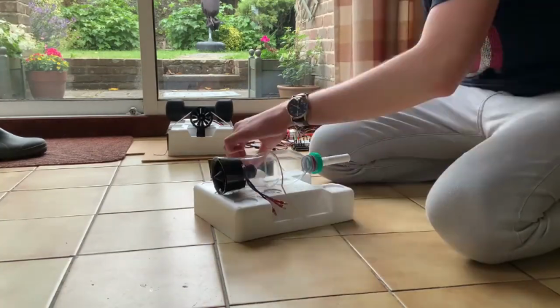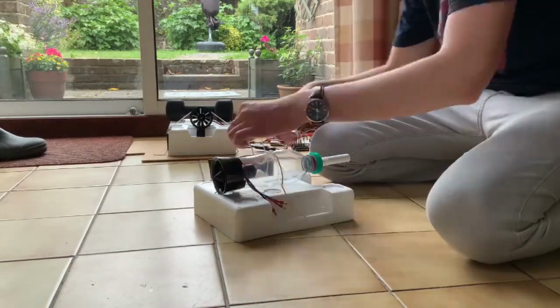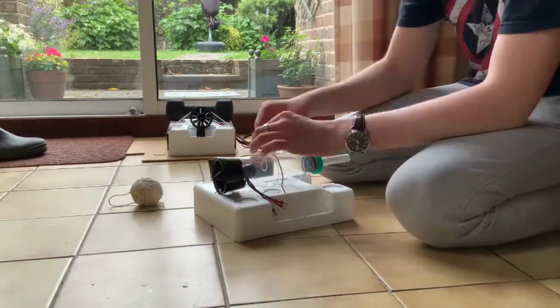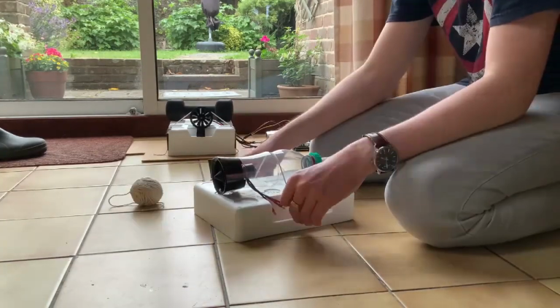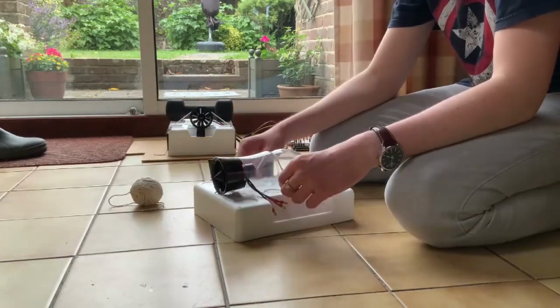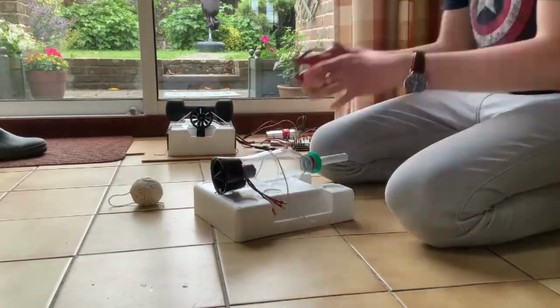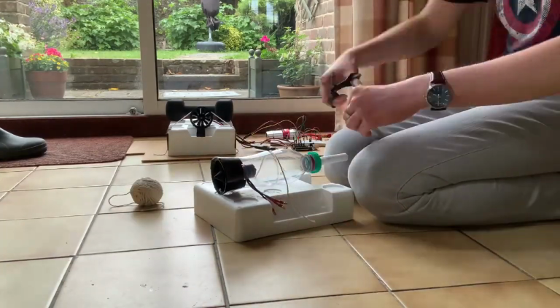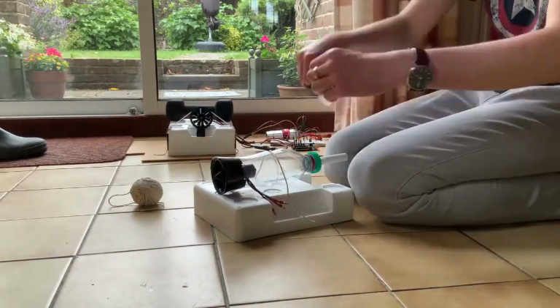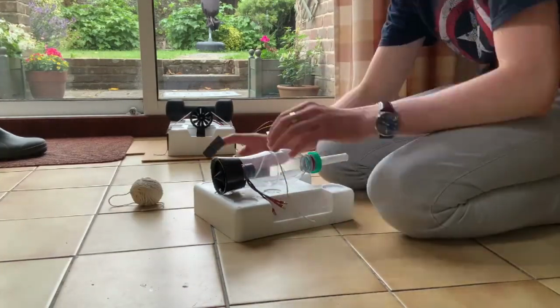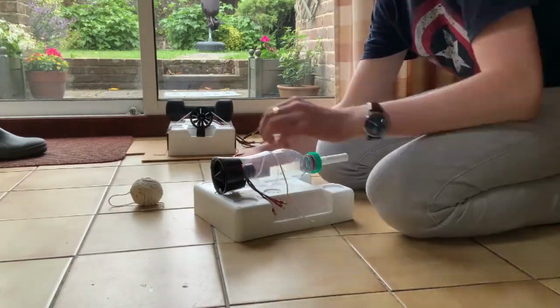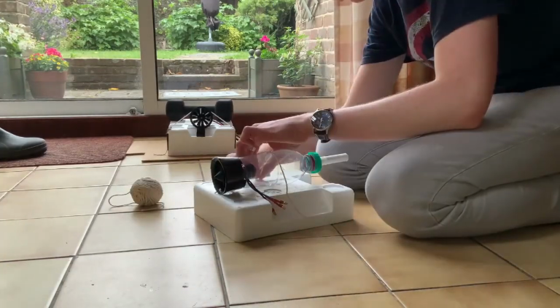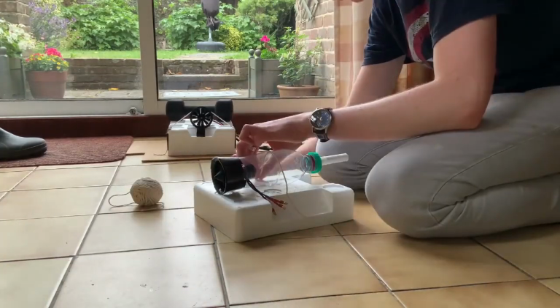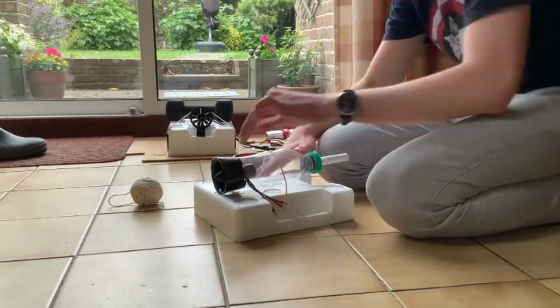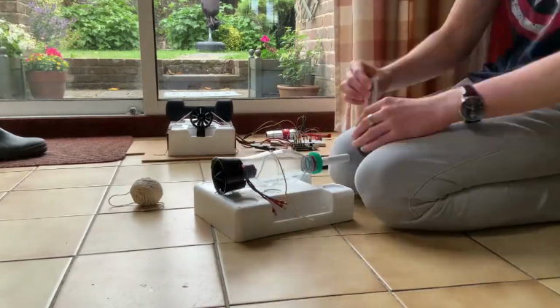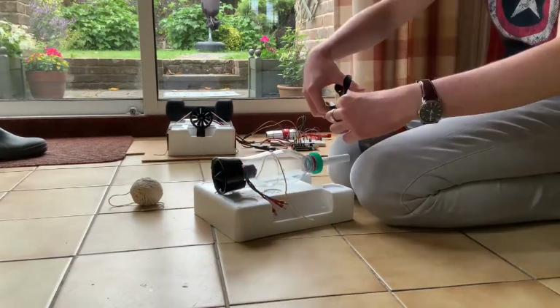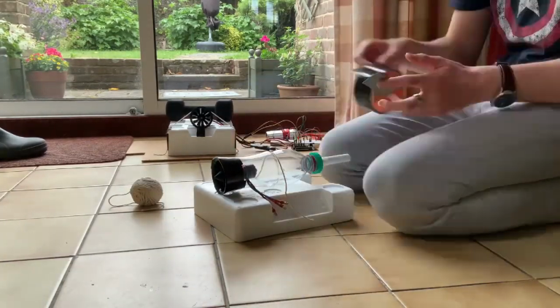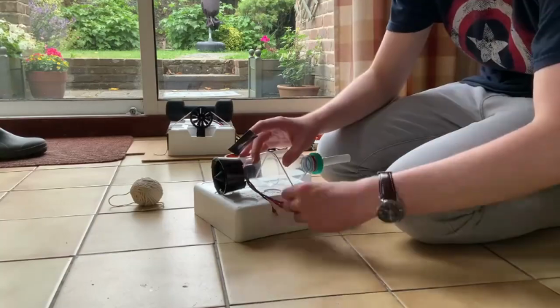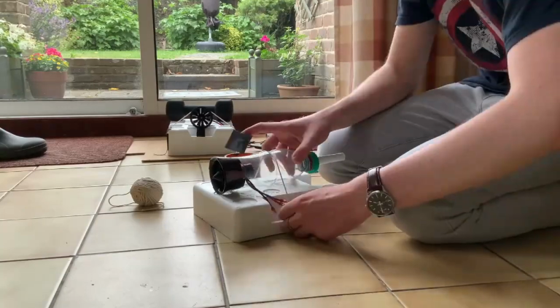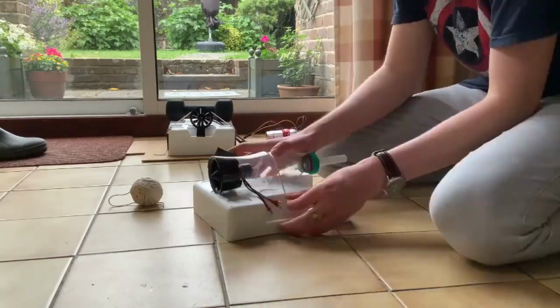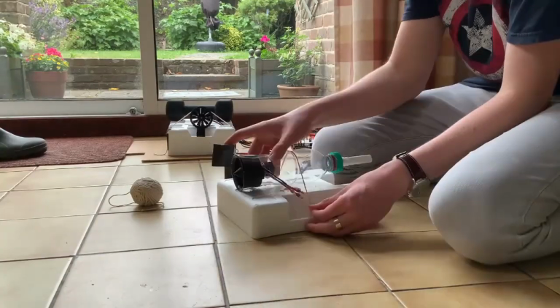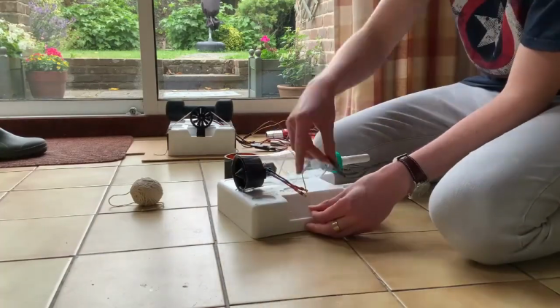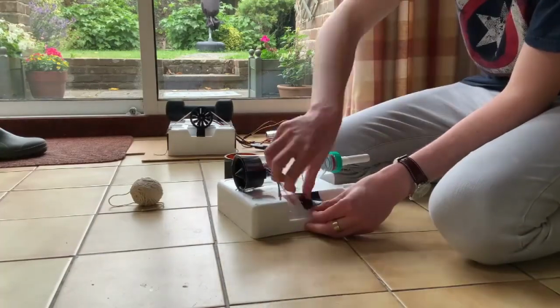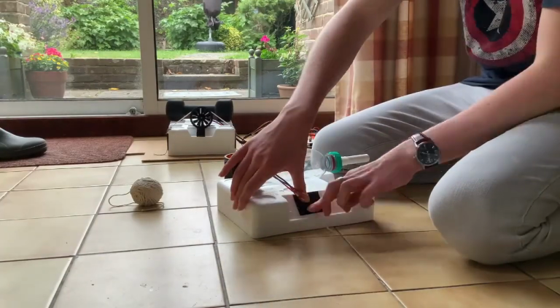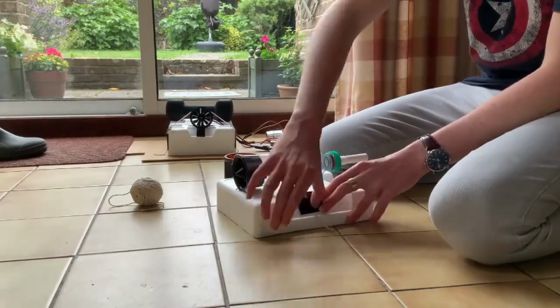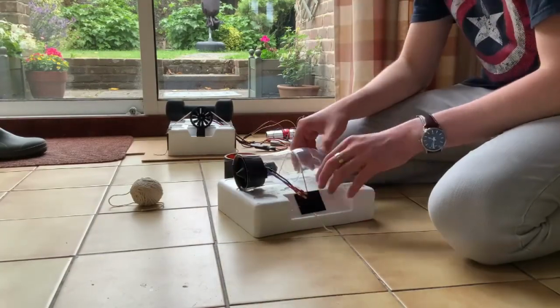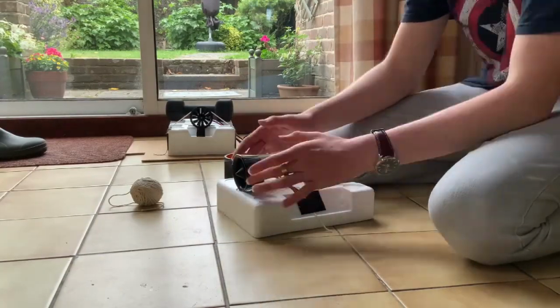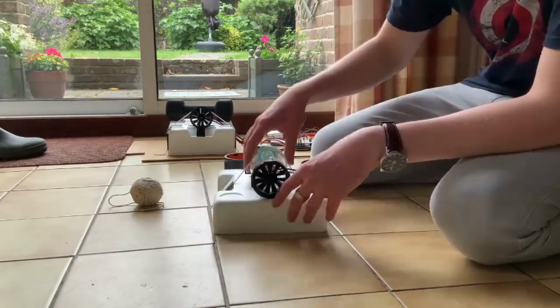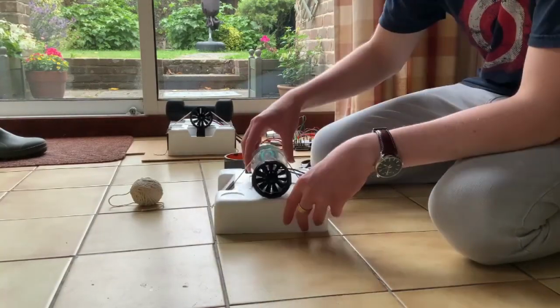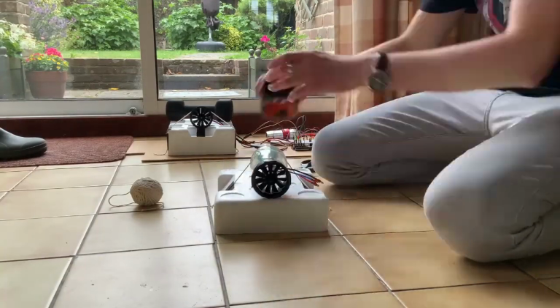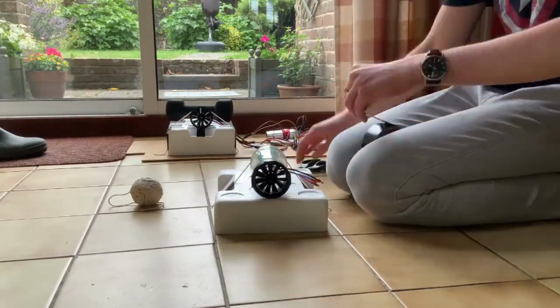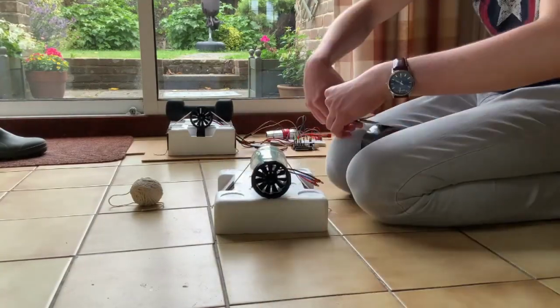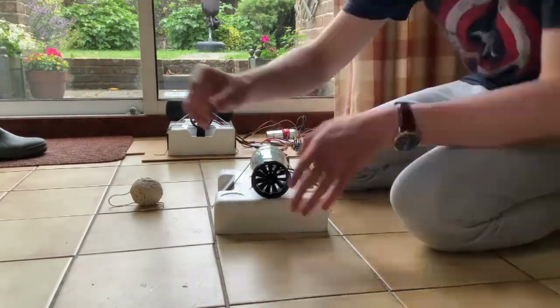Being the great engineer that I am, the only way to safely secure the motor to this mount is with duct tape.